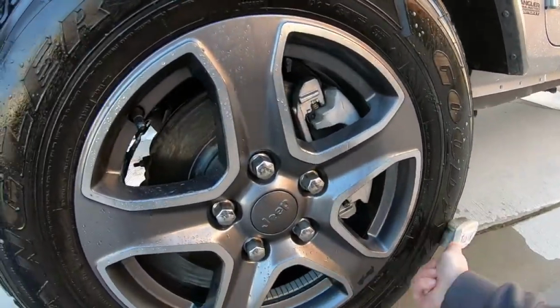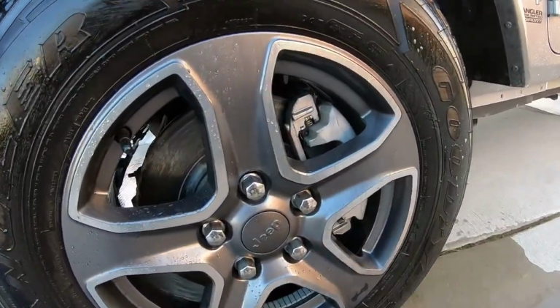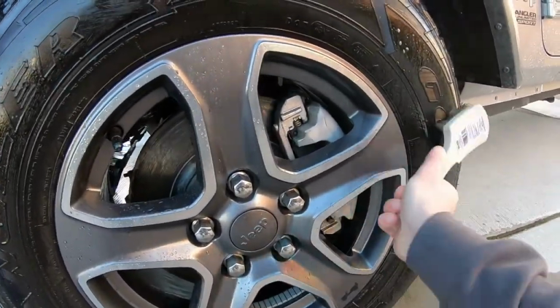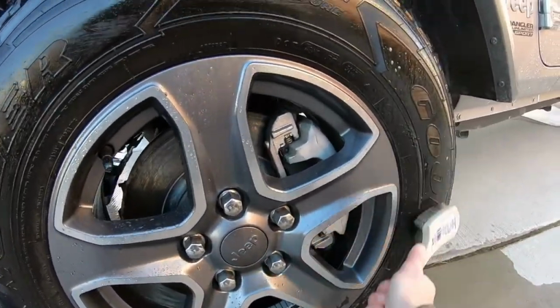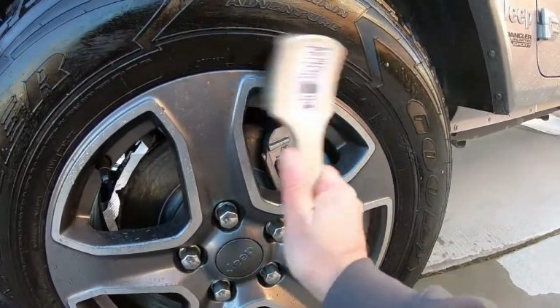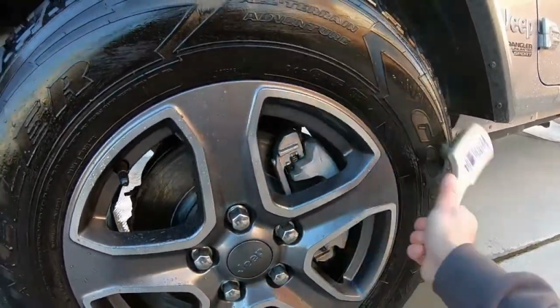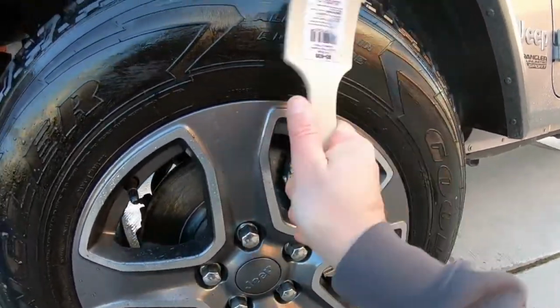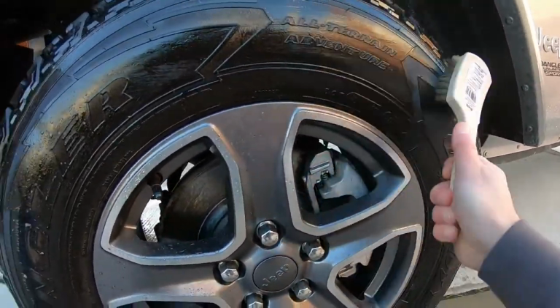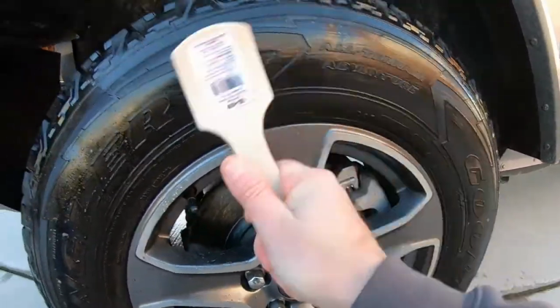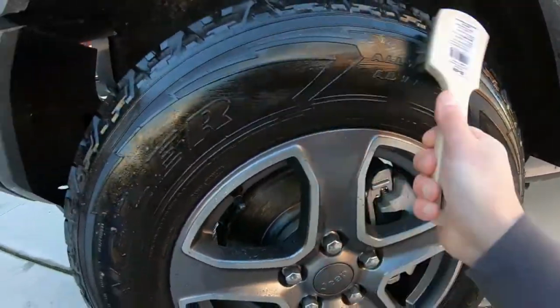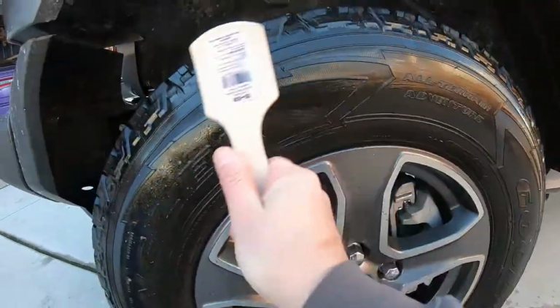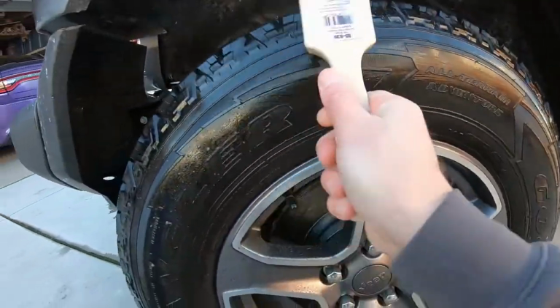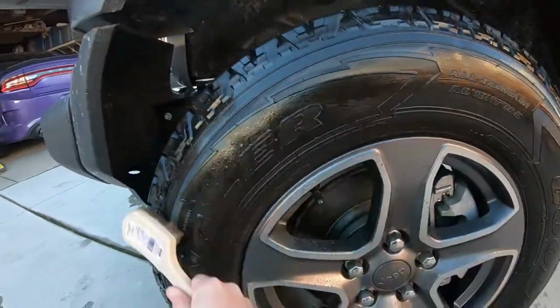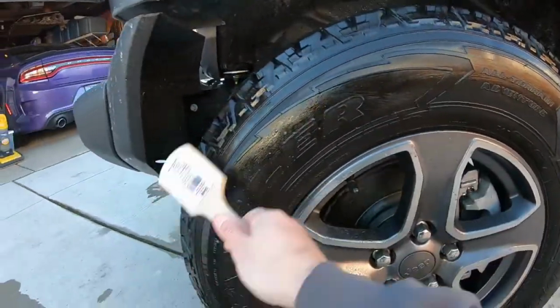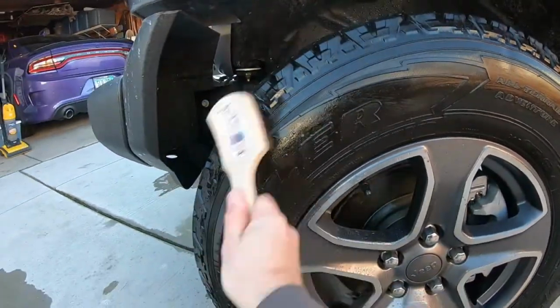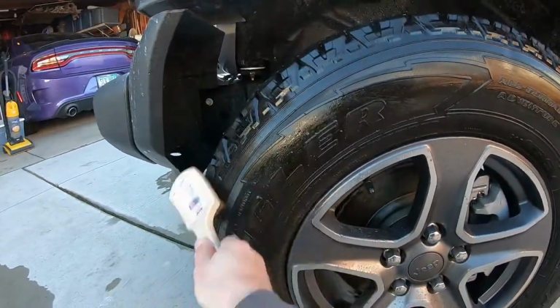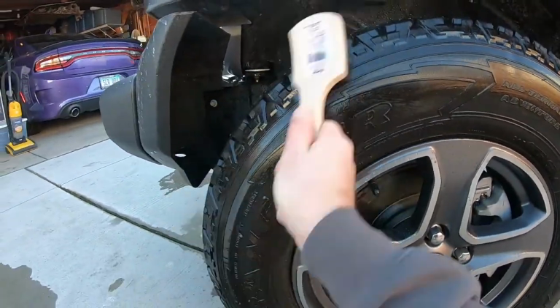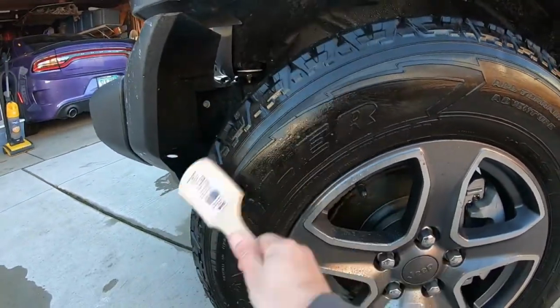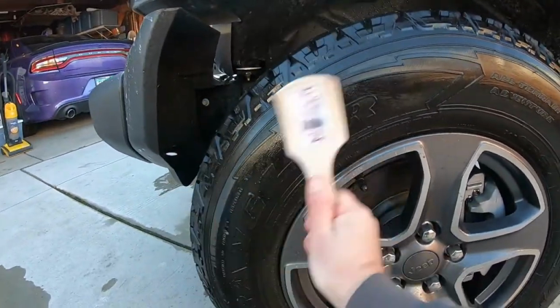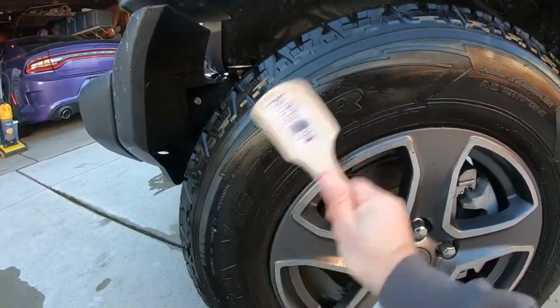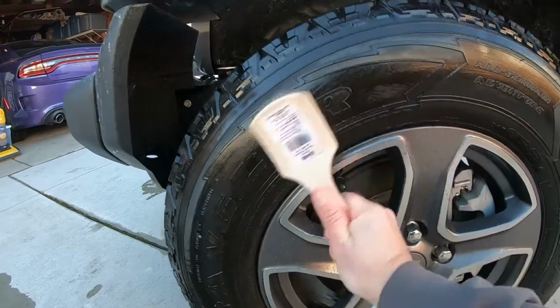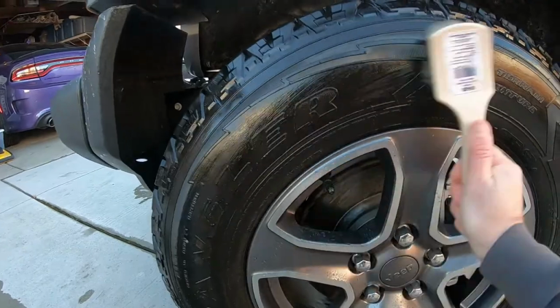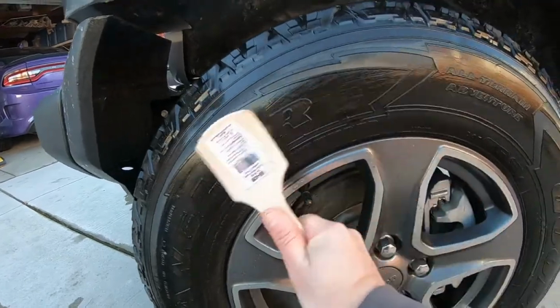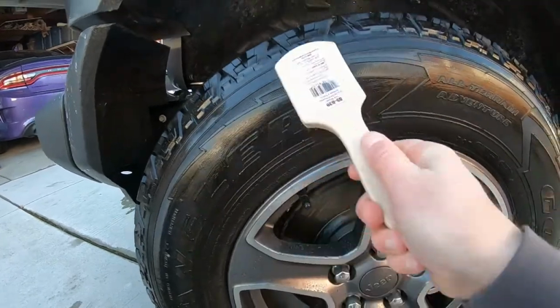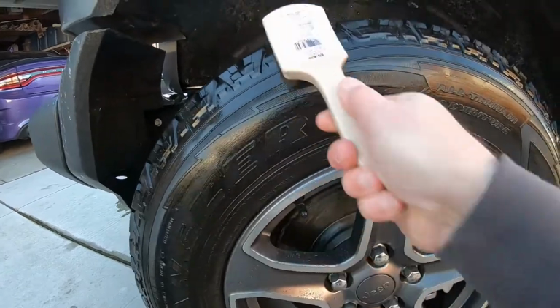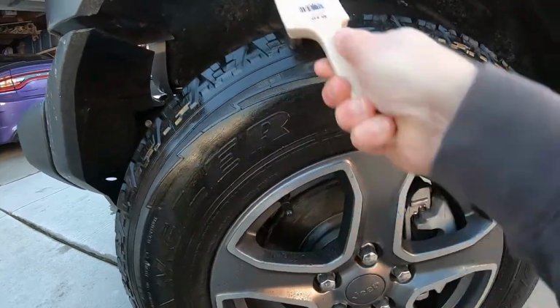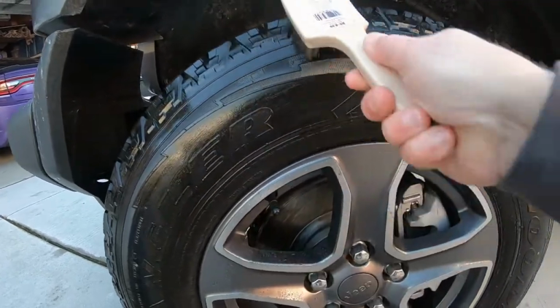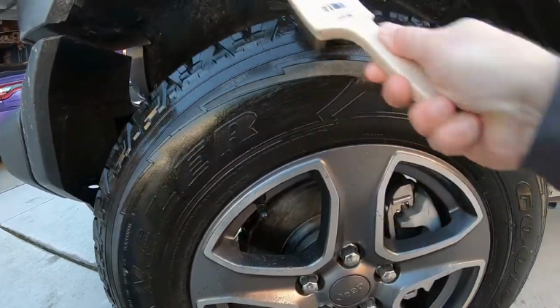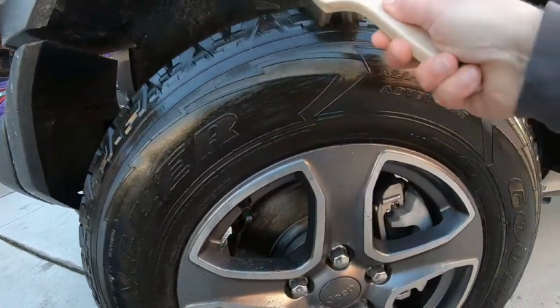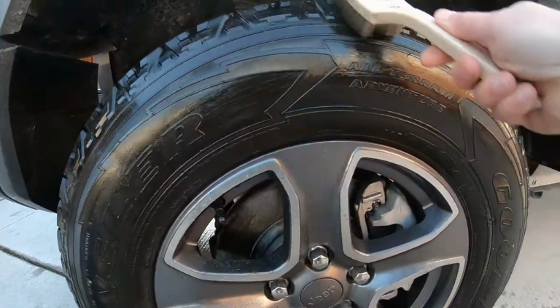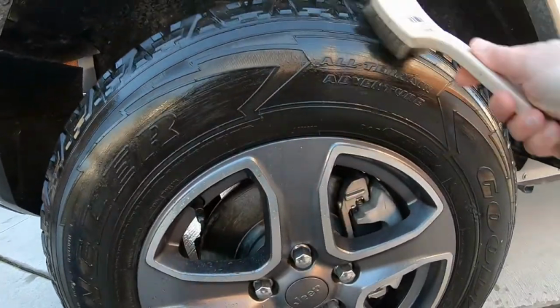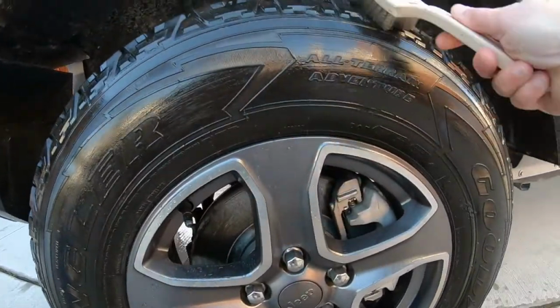The tires are starting to feel really cleaned up. We're just going to scrub the heck out of them.